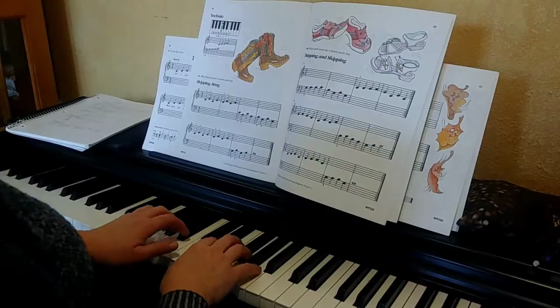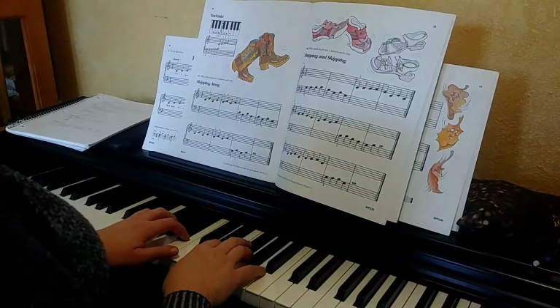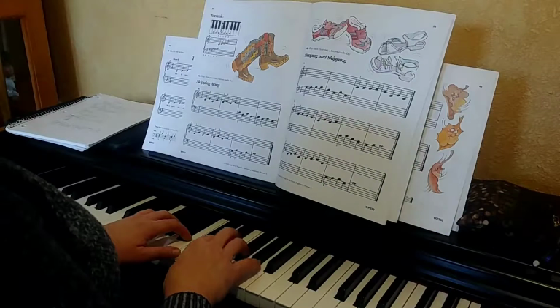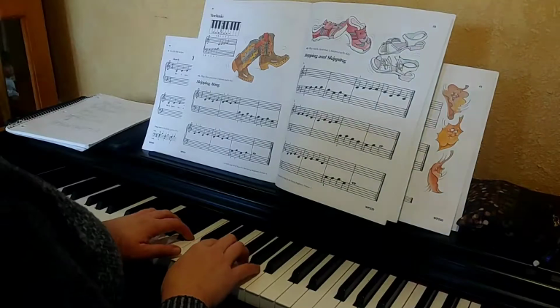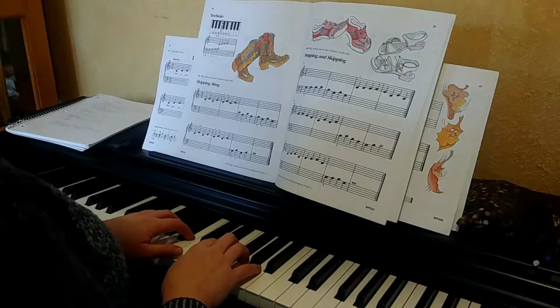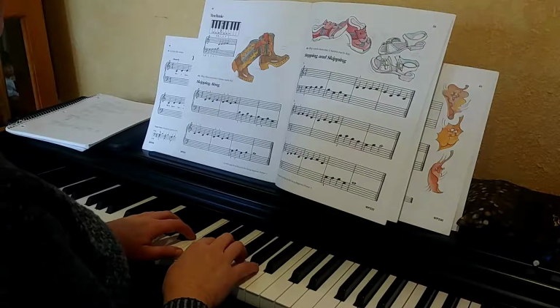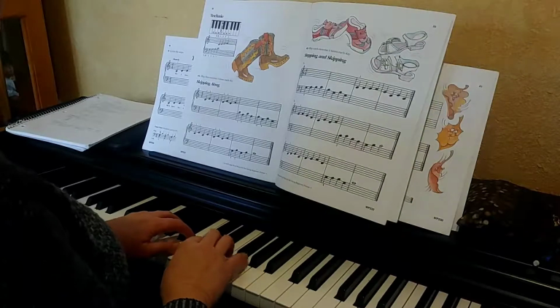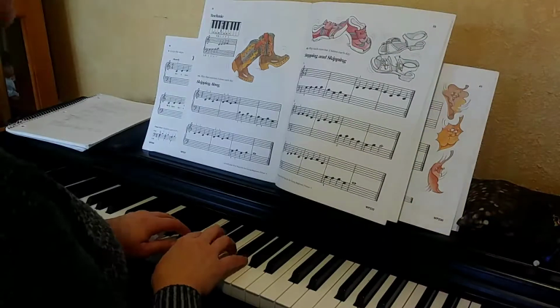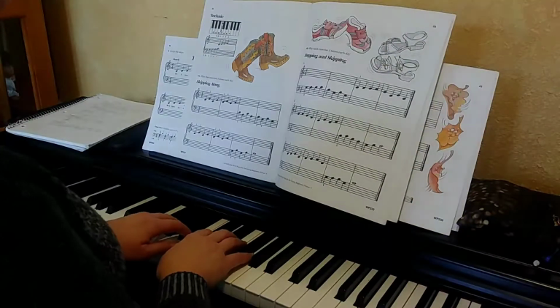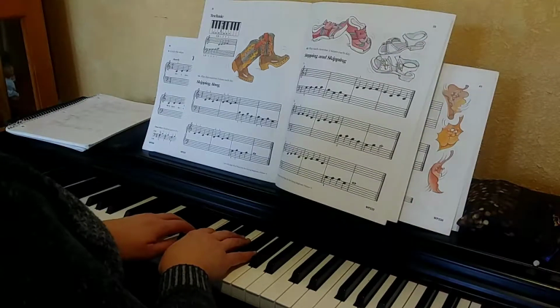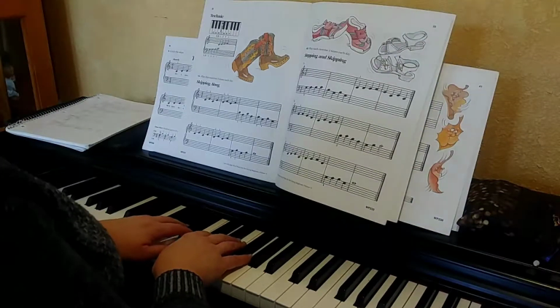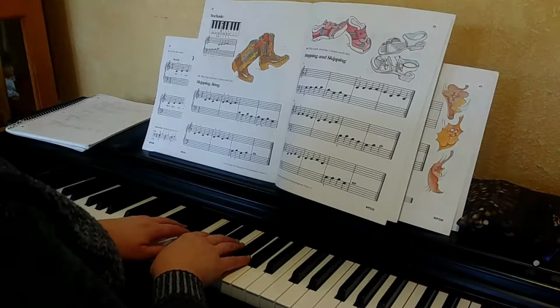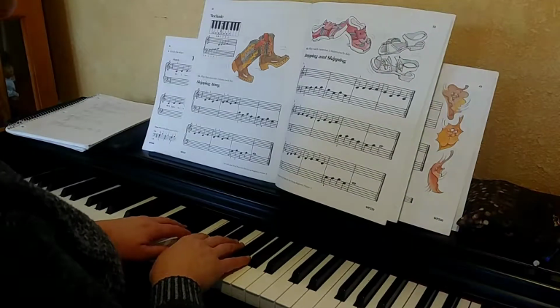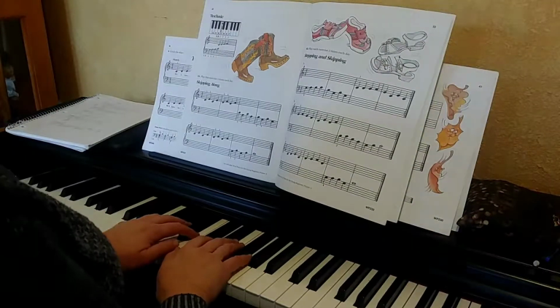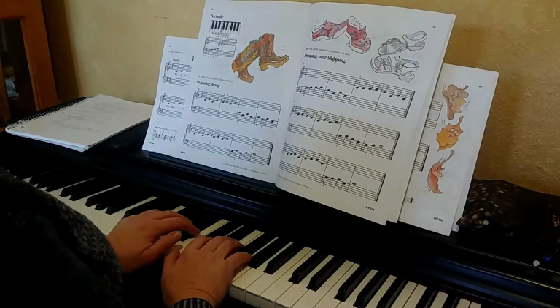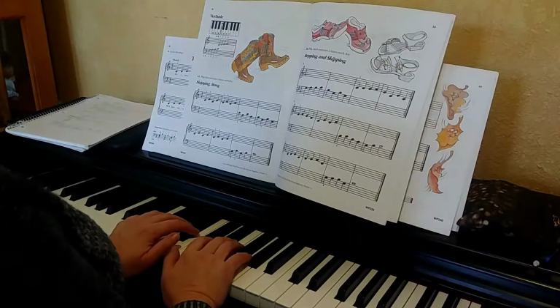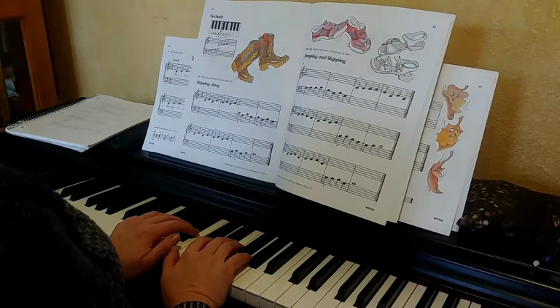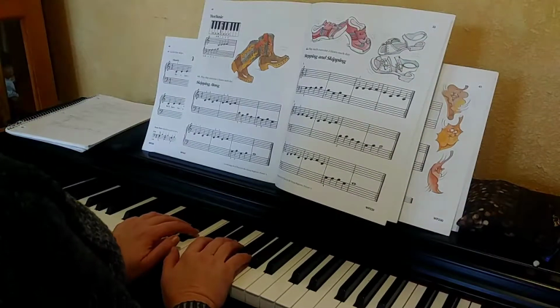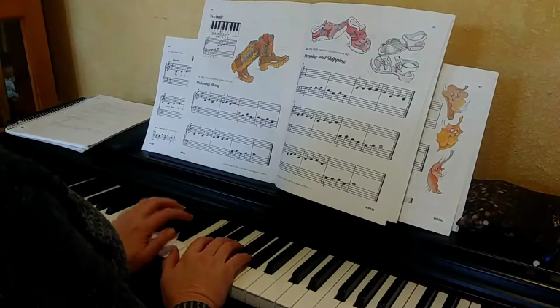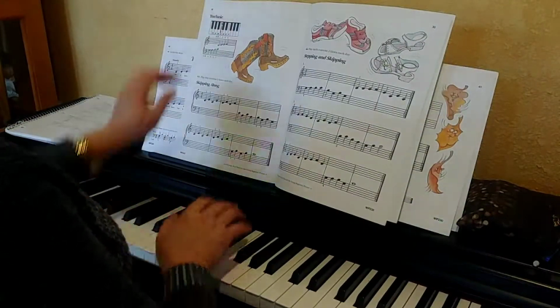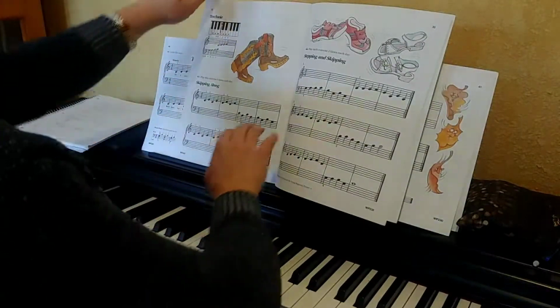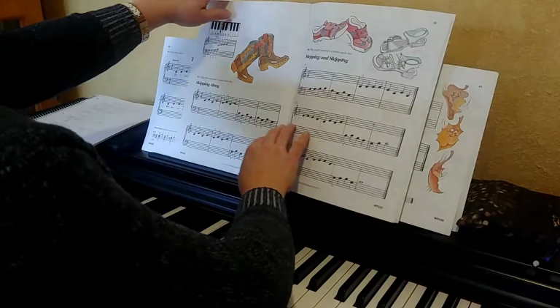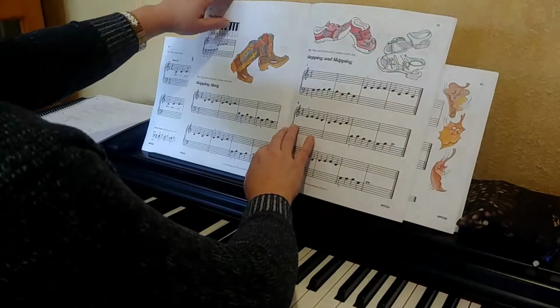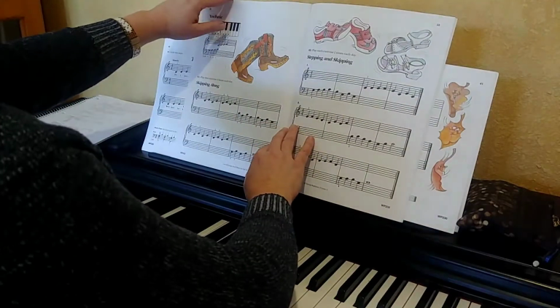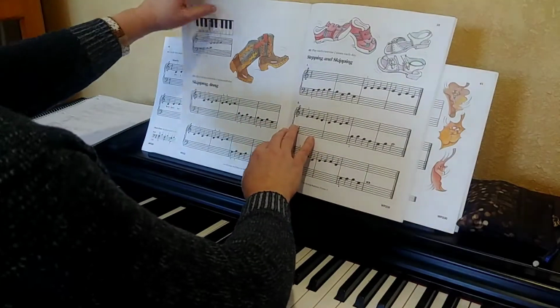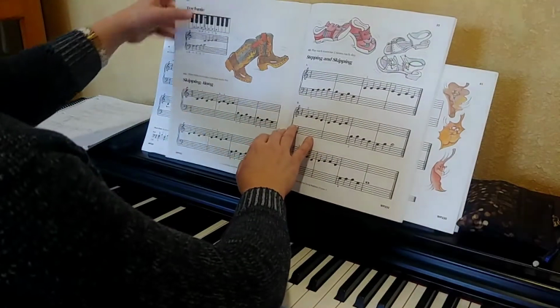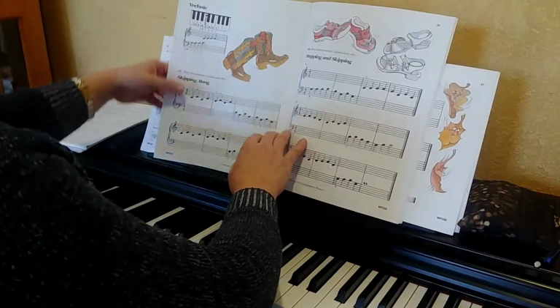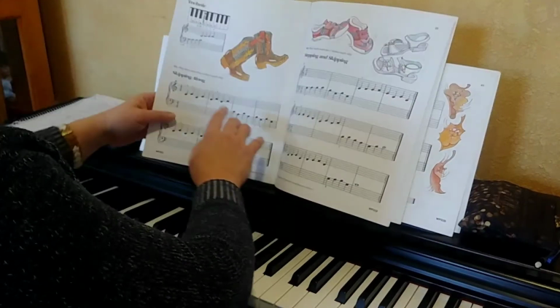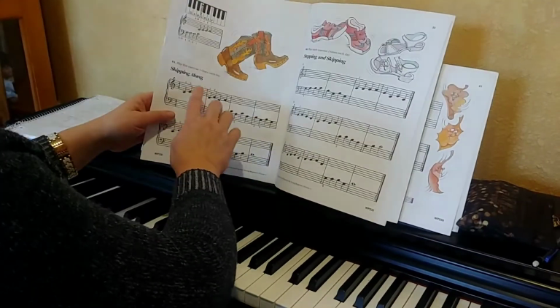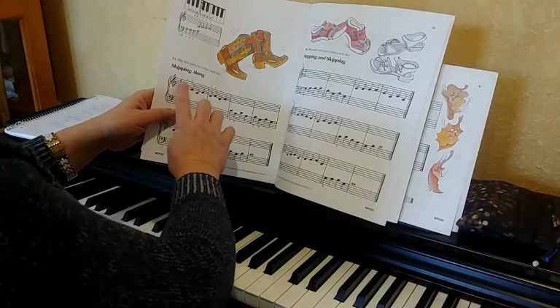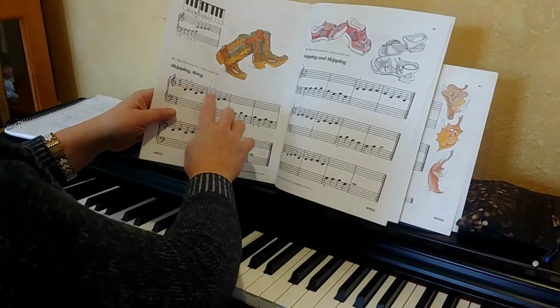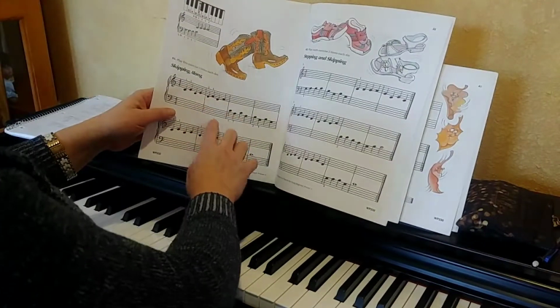Hi Kate, this is your makeup lesson for this week. I know that you have been working on skipping along.